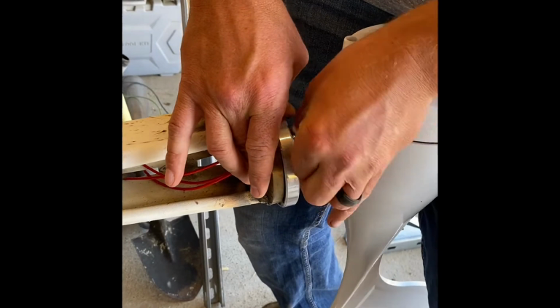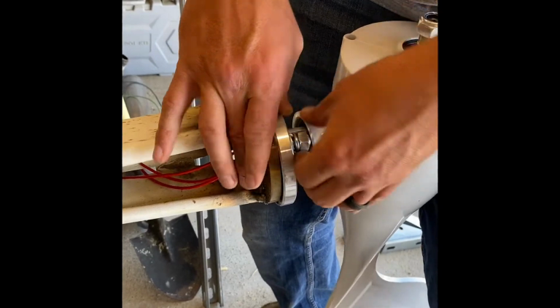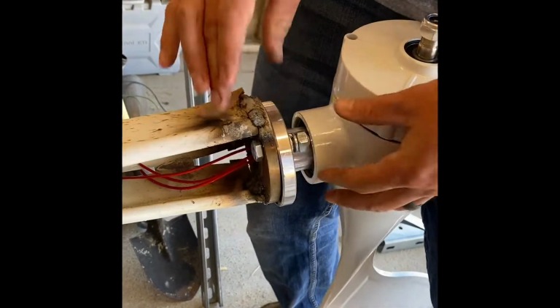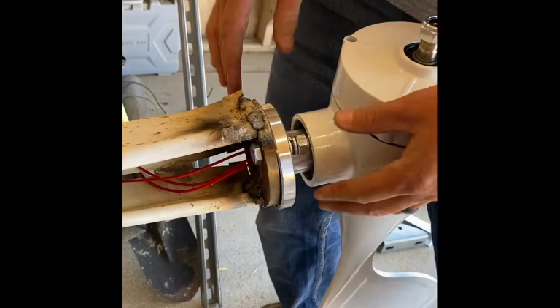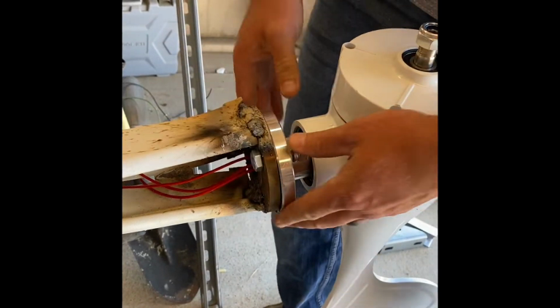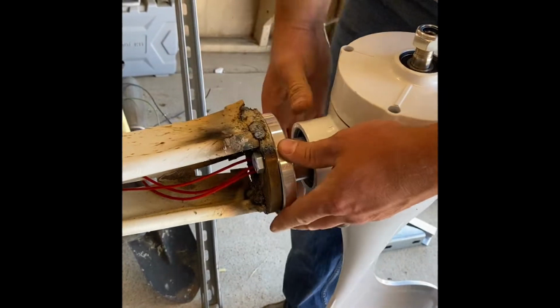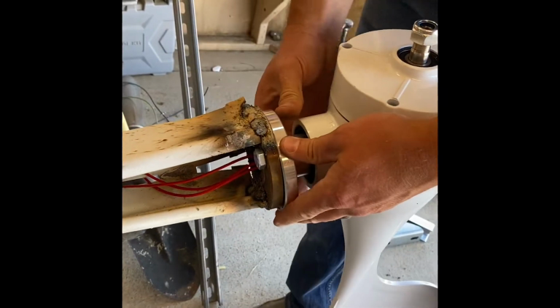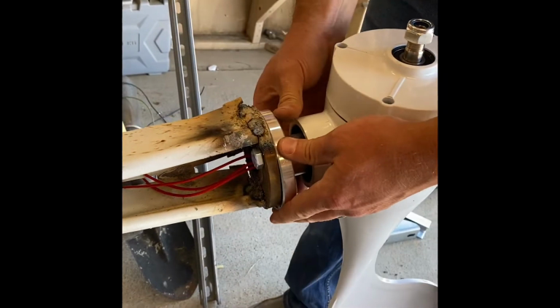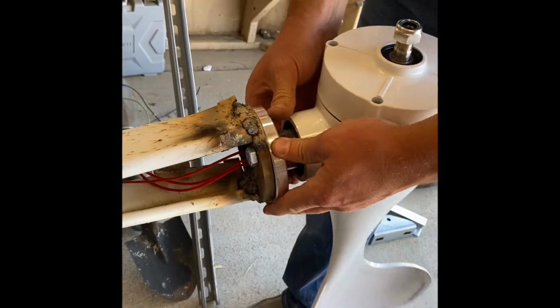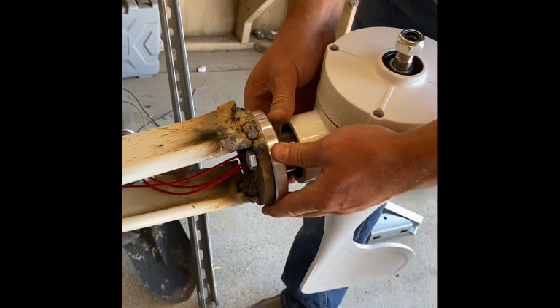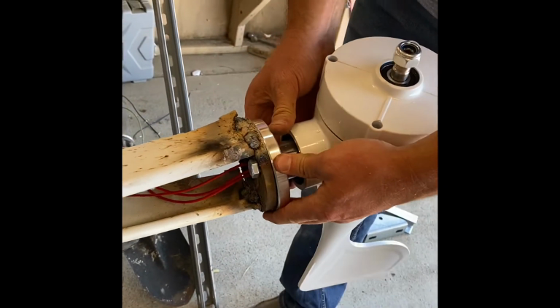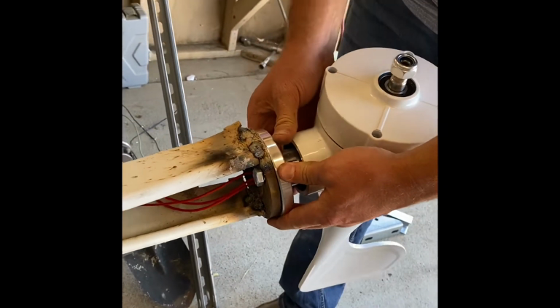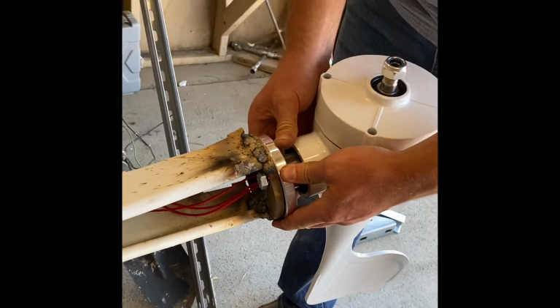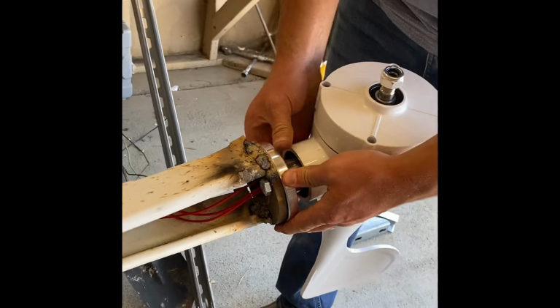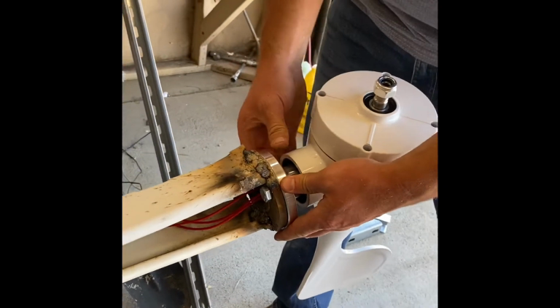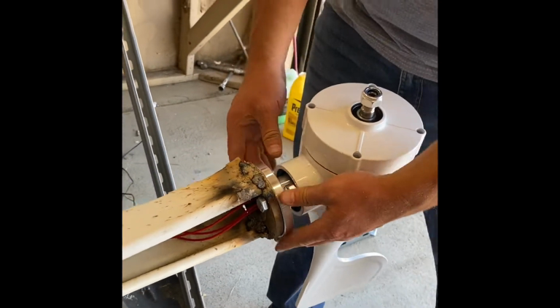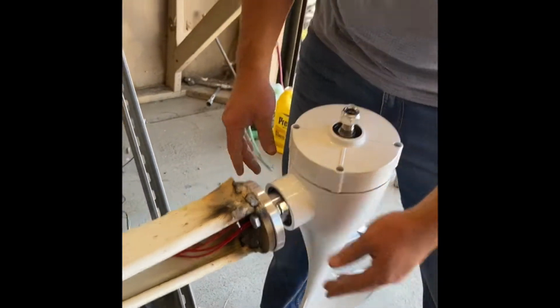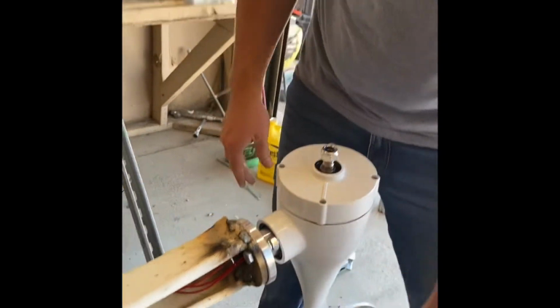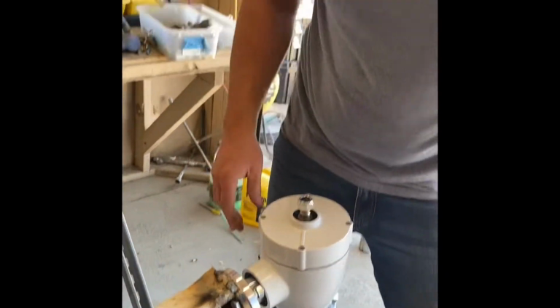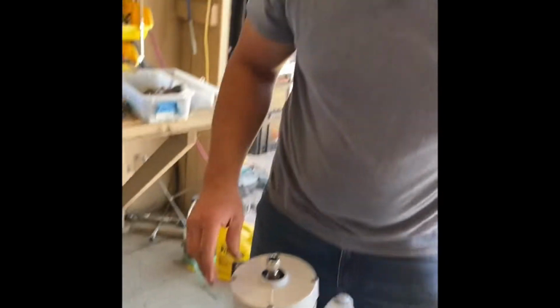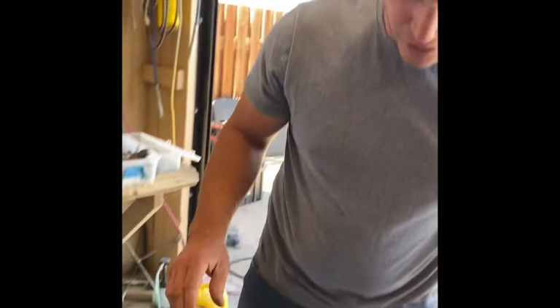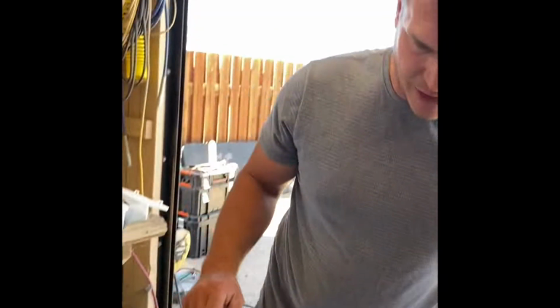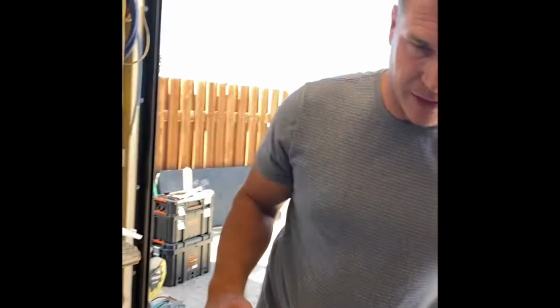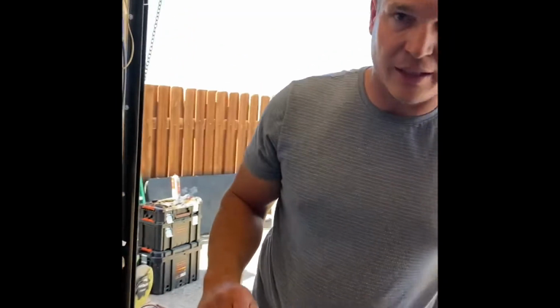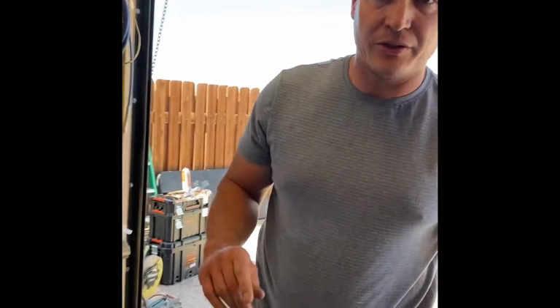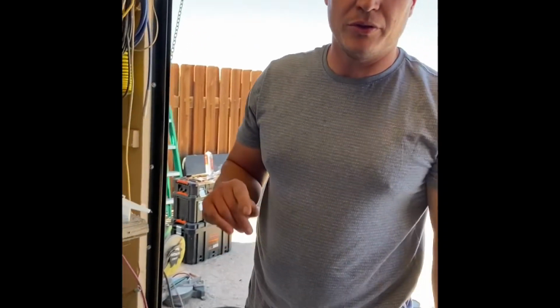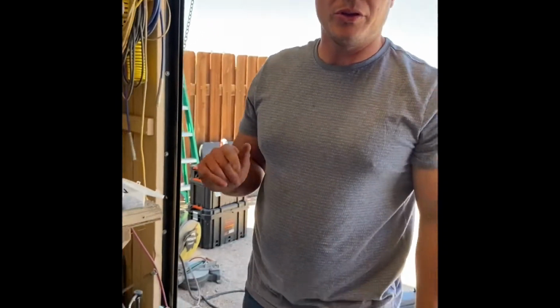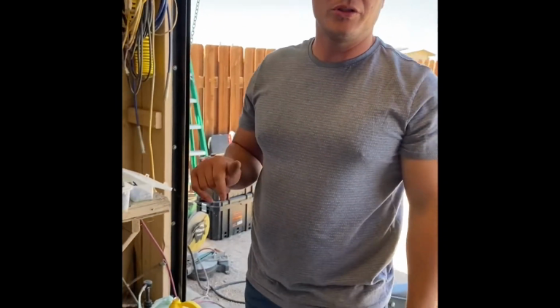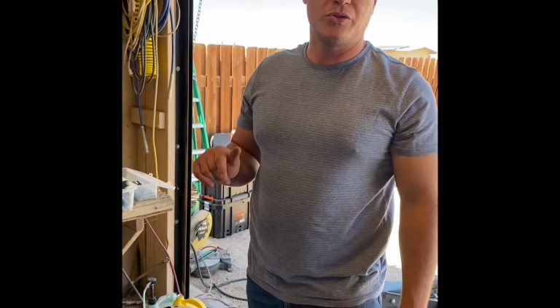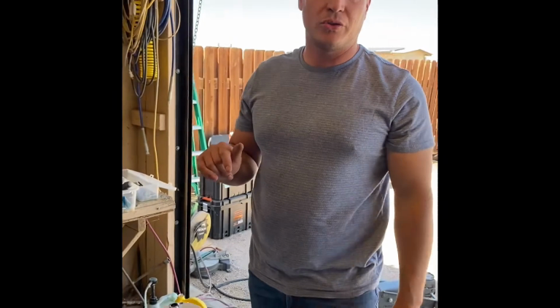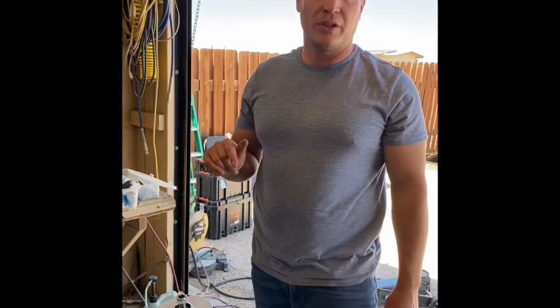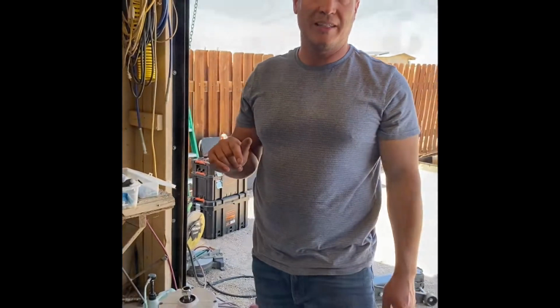We're going to do that all the way around, guys, and then we're going to show you how to connect to our charge controller next.